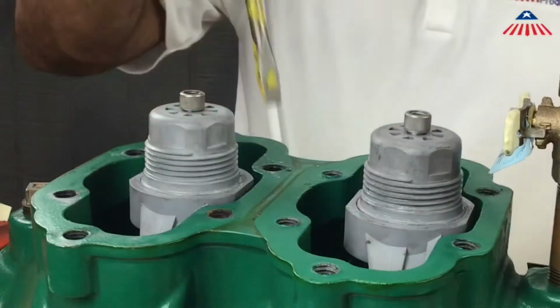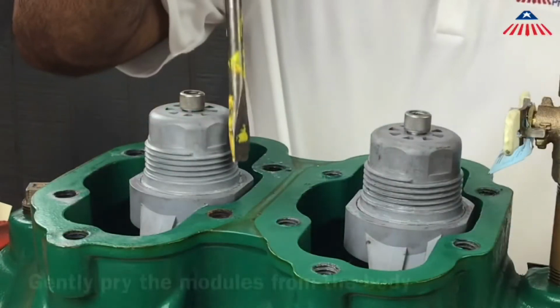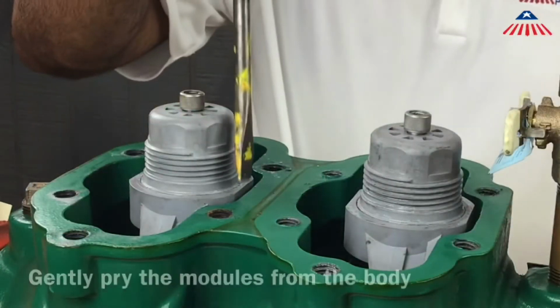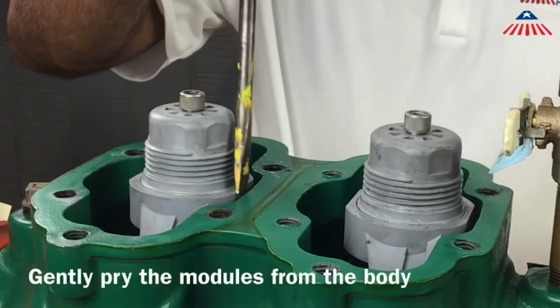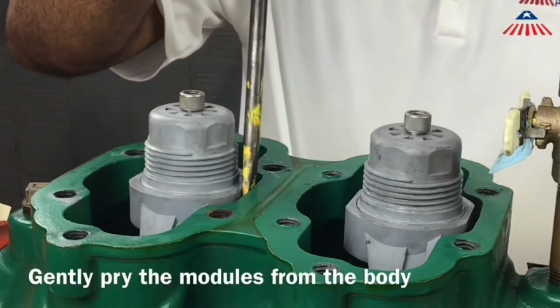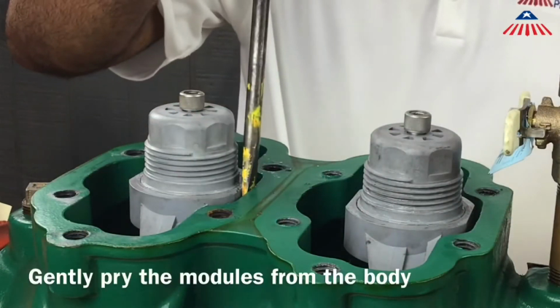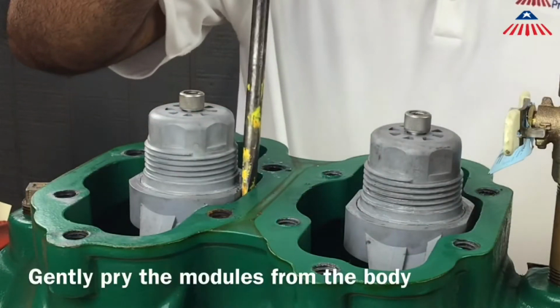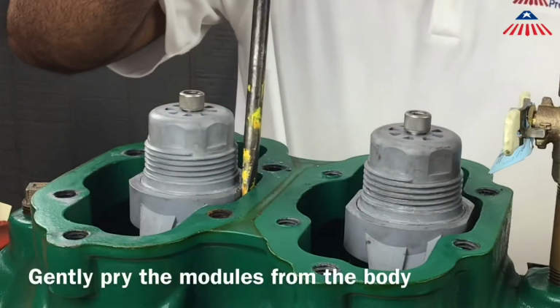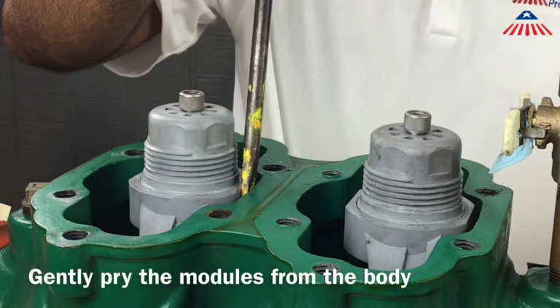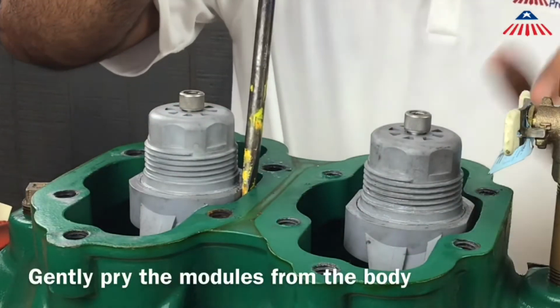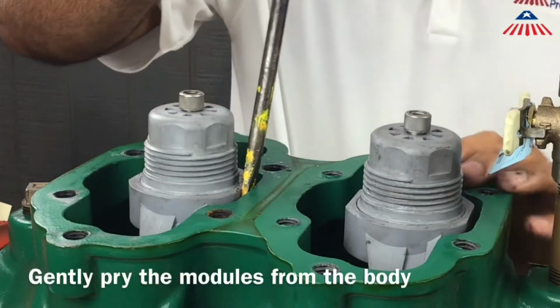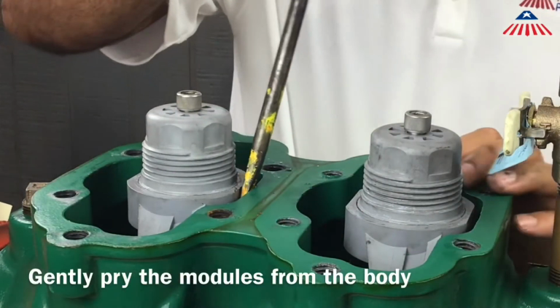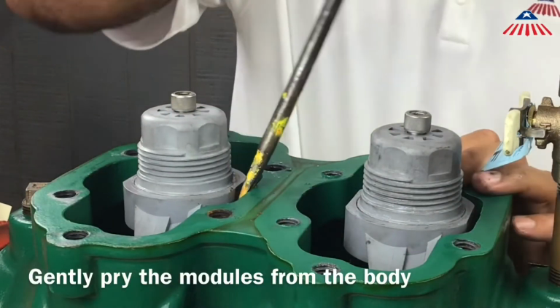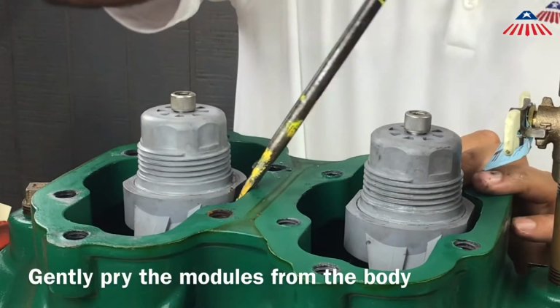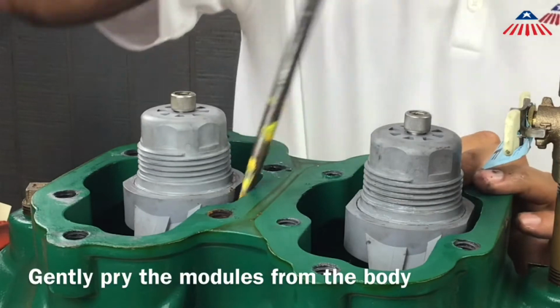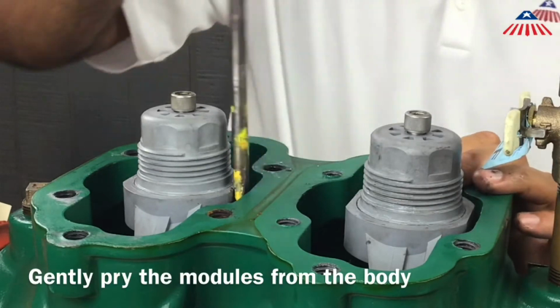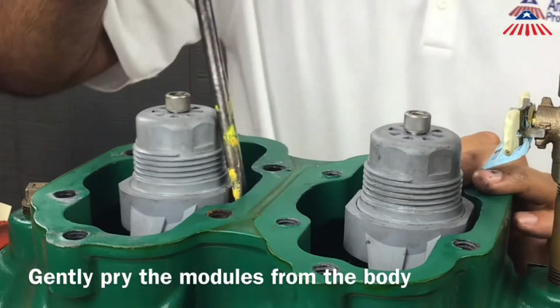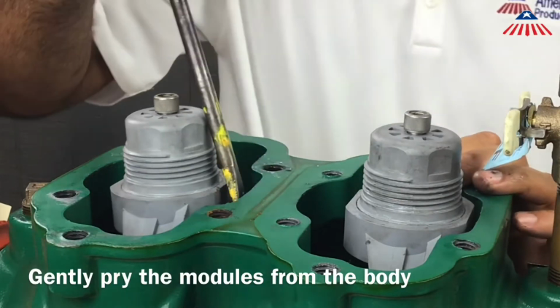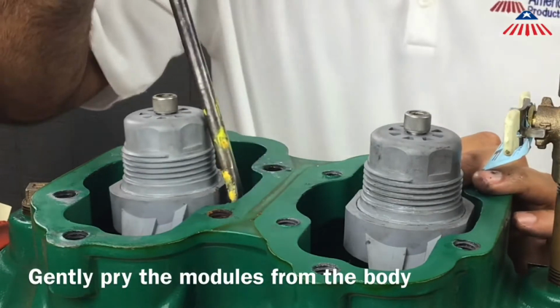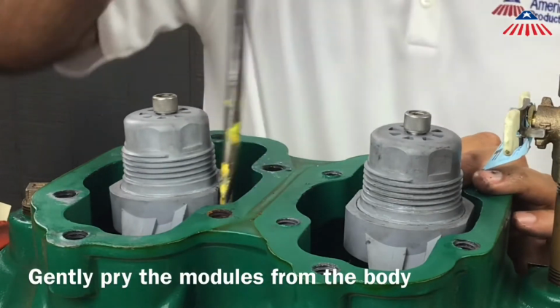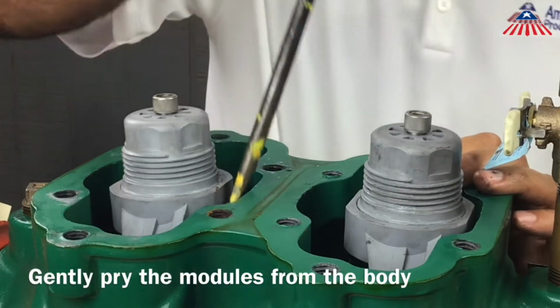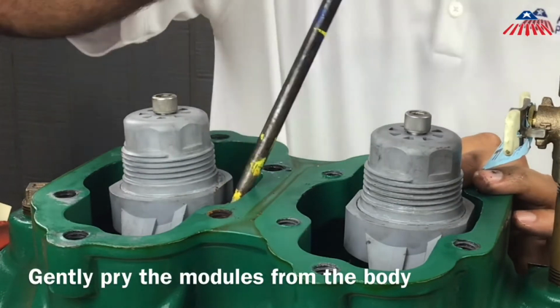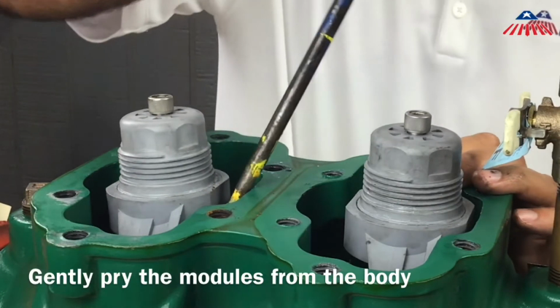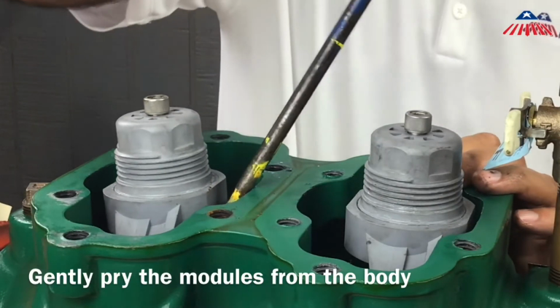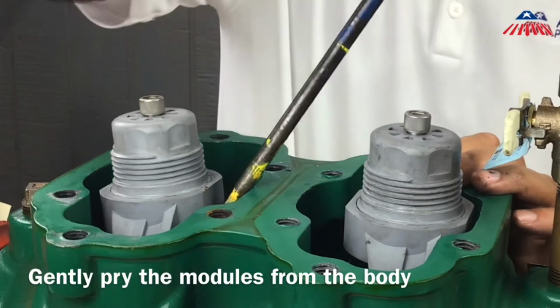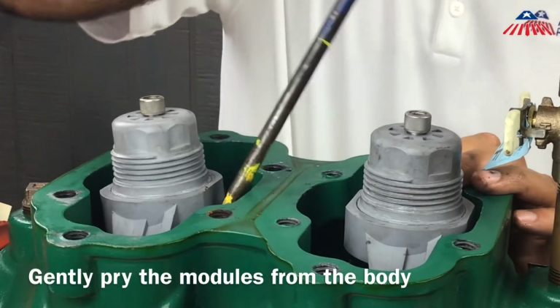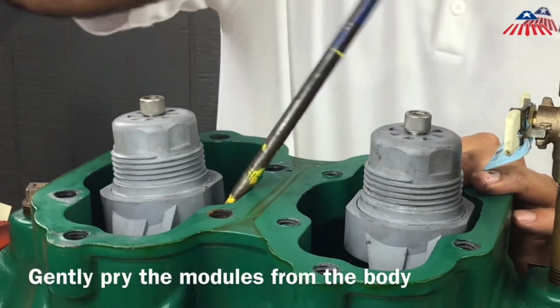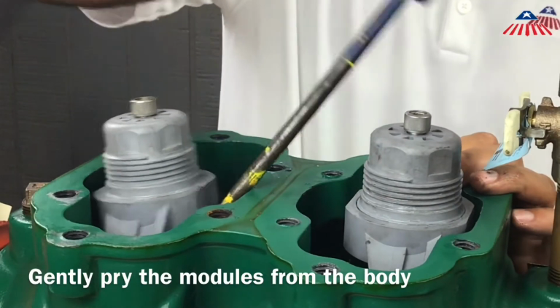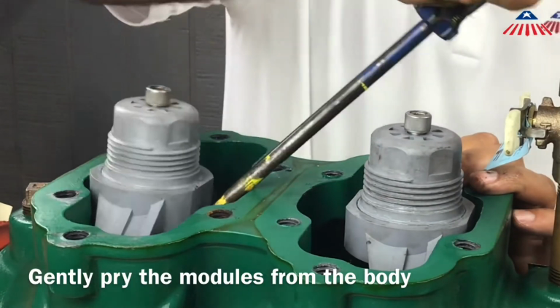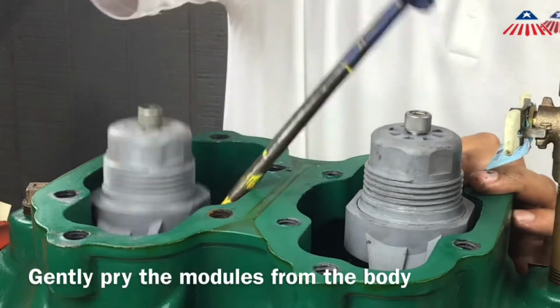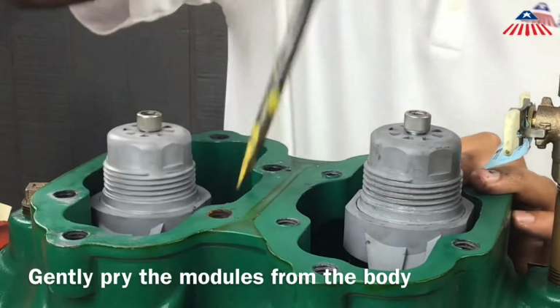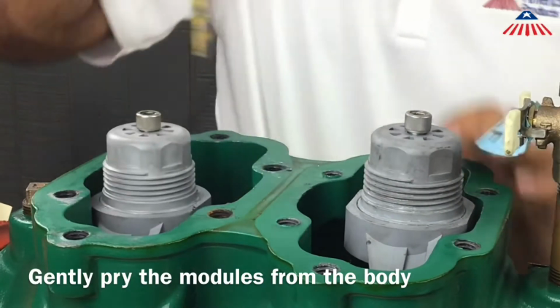To remove the check modules, gently pry the module from the body. The modules are o-ring sealed.